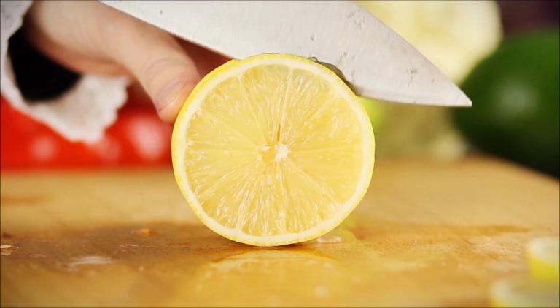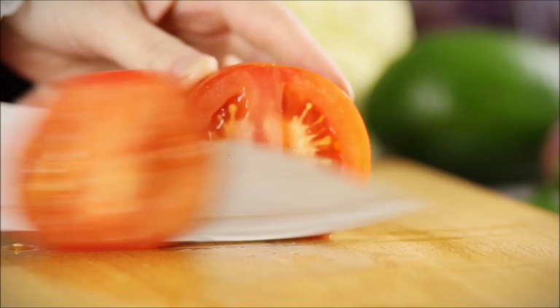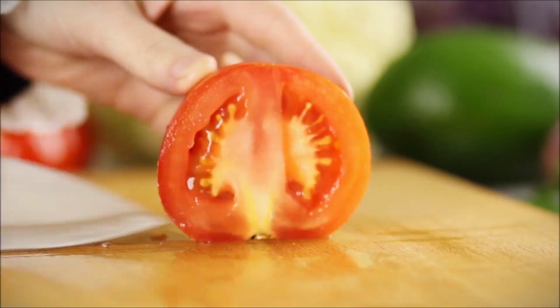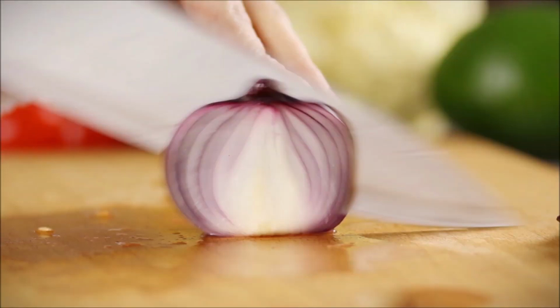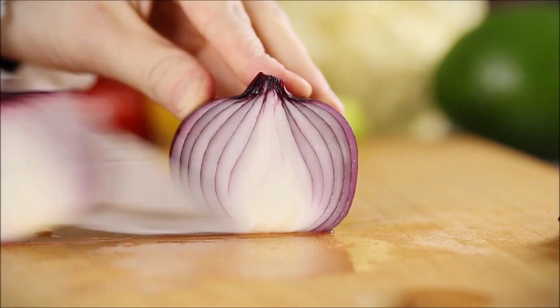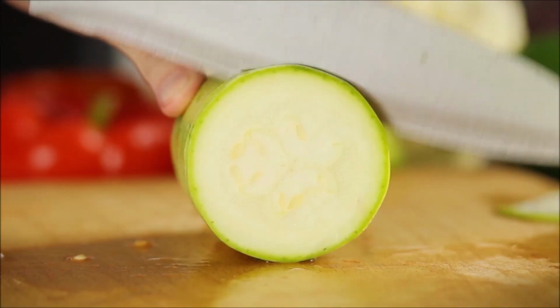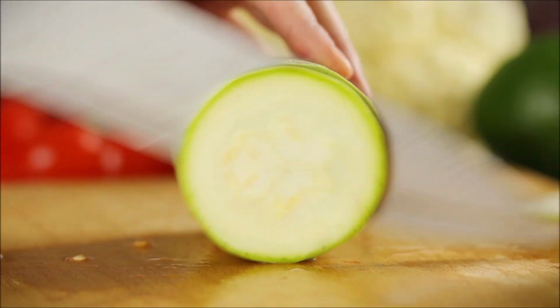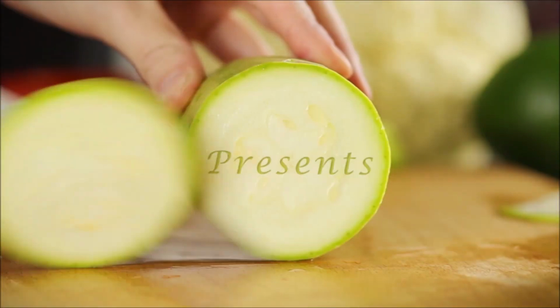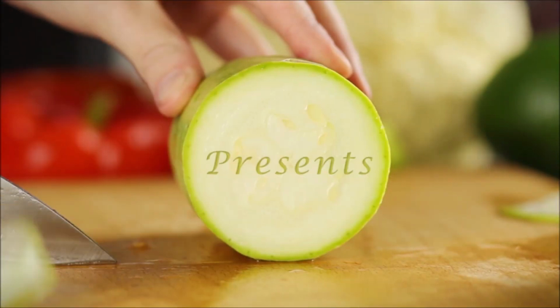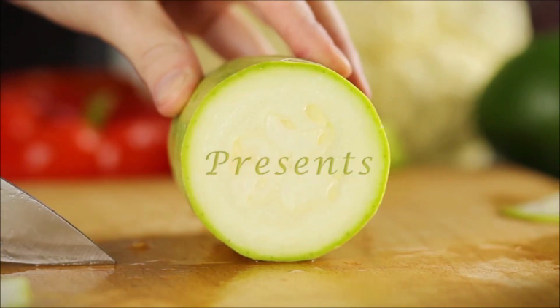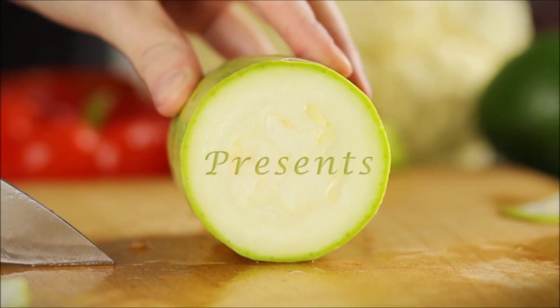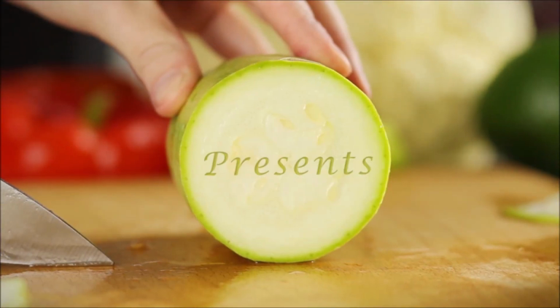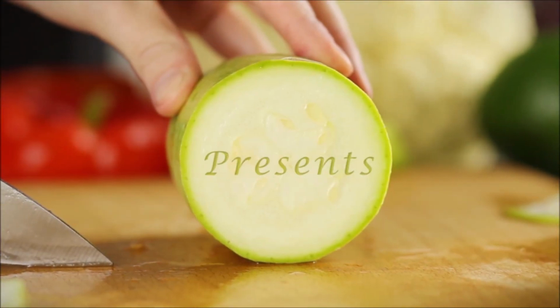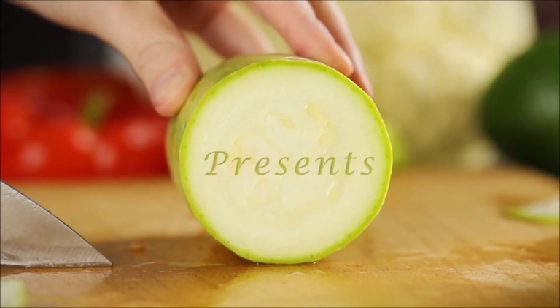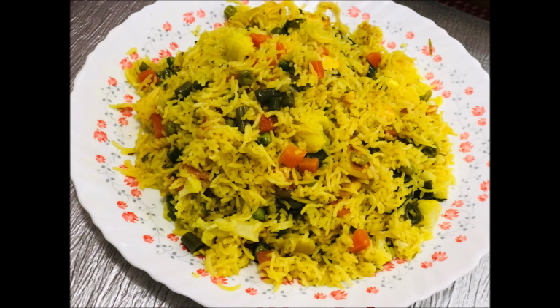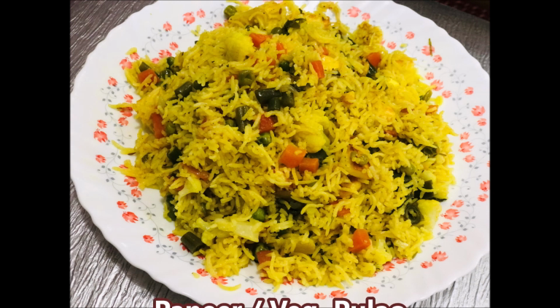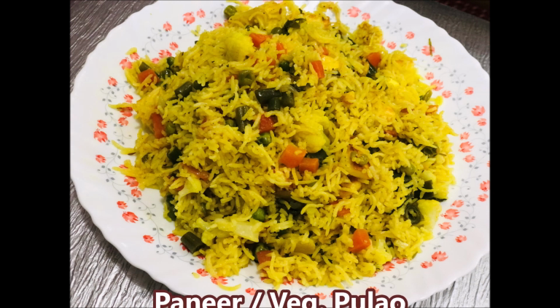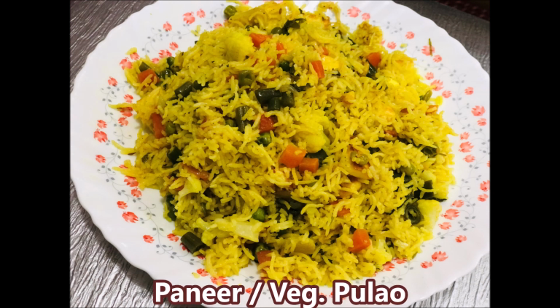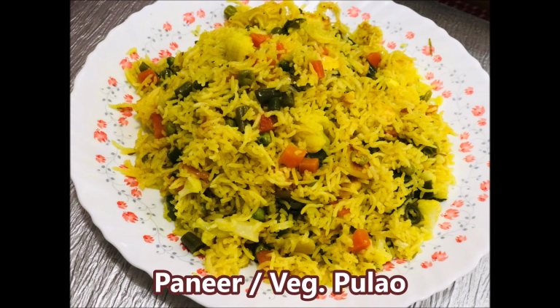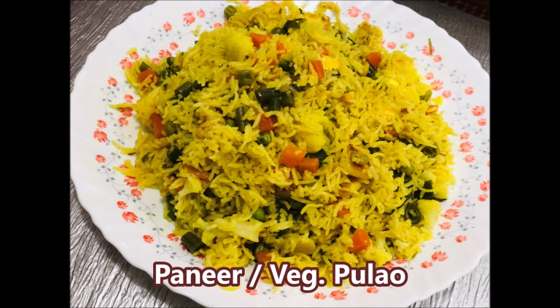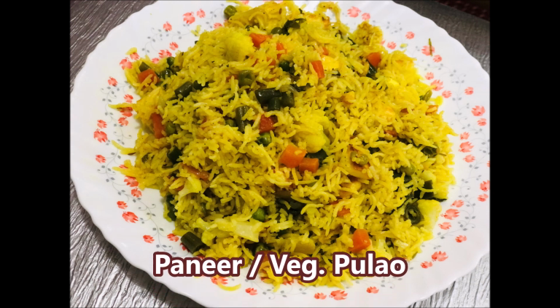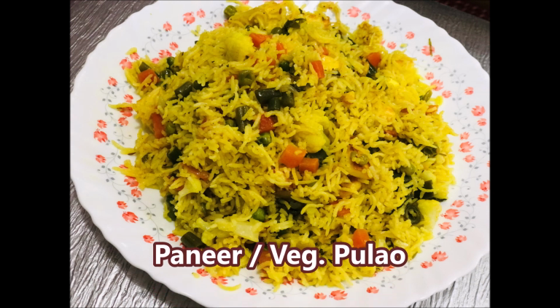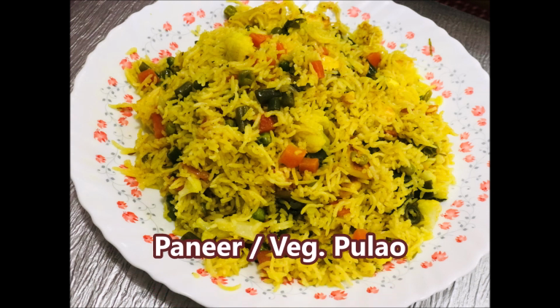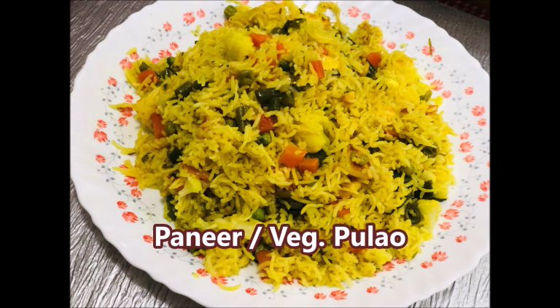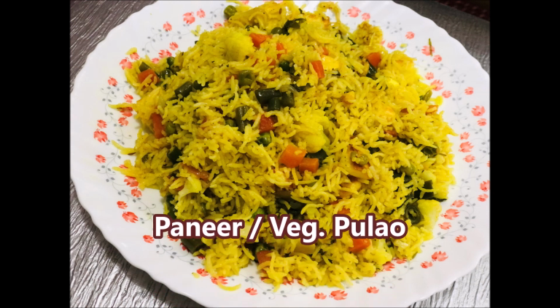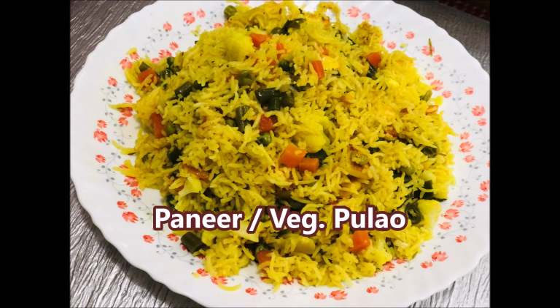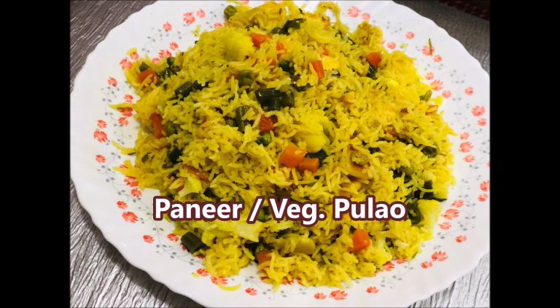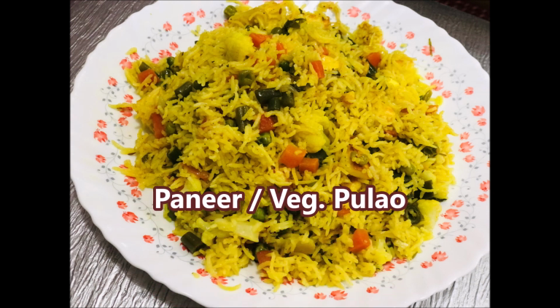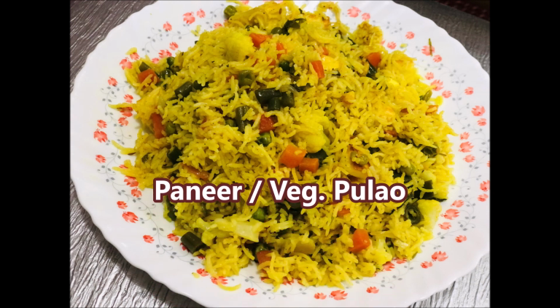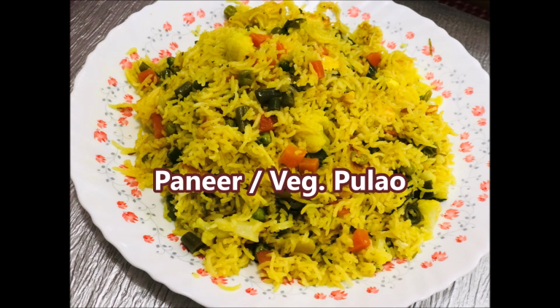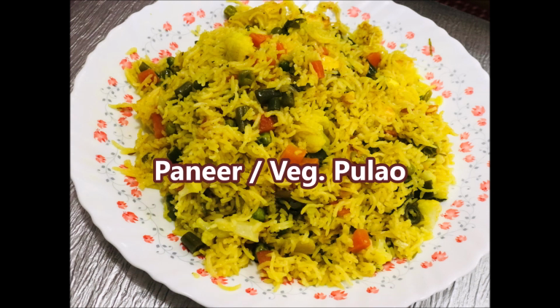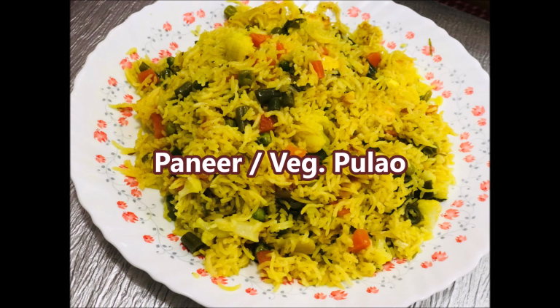Welcome to Mary's Lovely Kitchen. Today we are going to make a vegetable pulao.